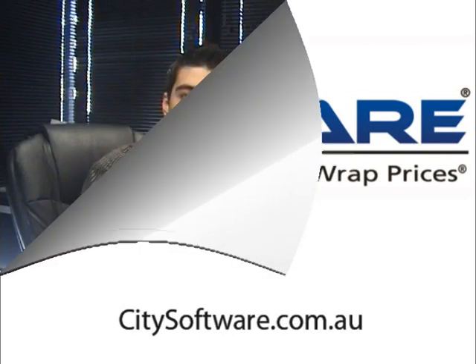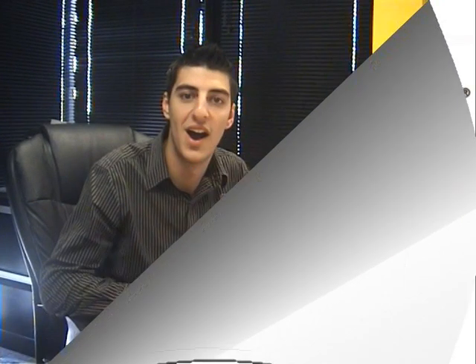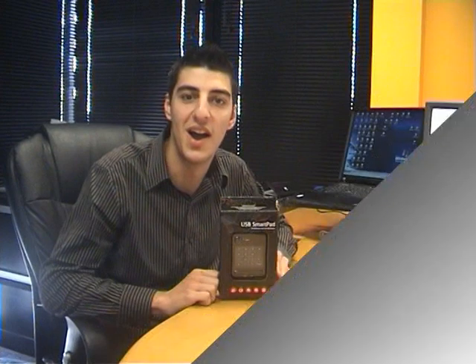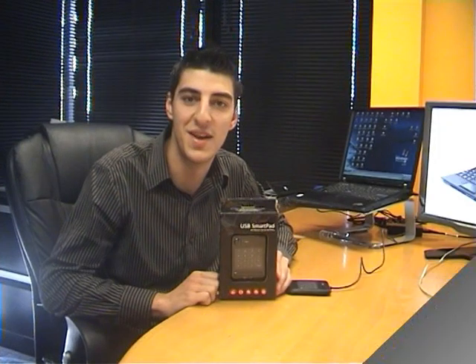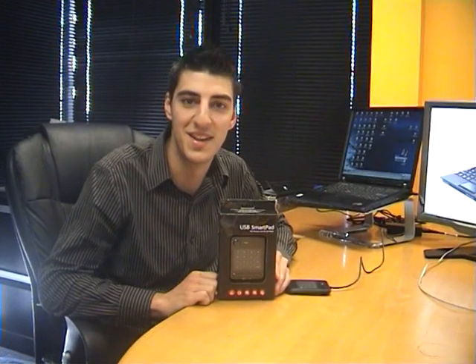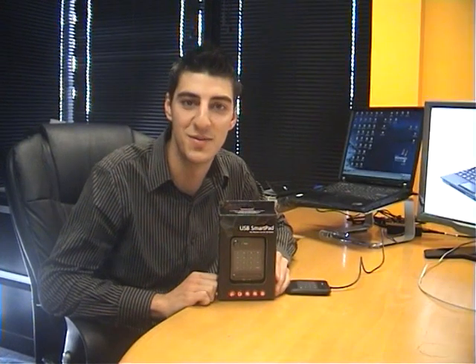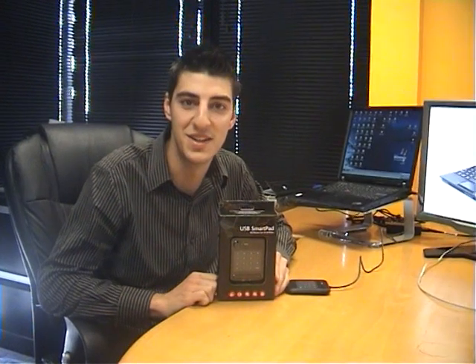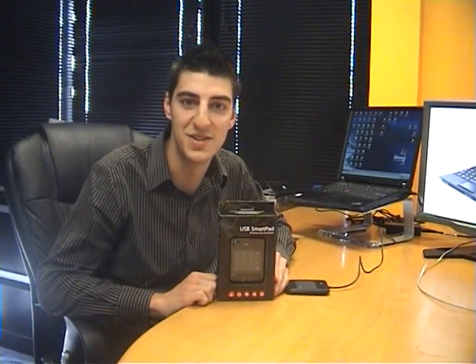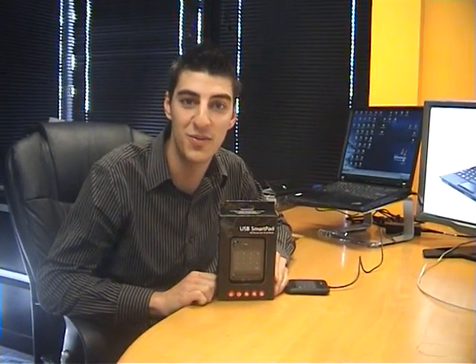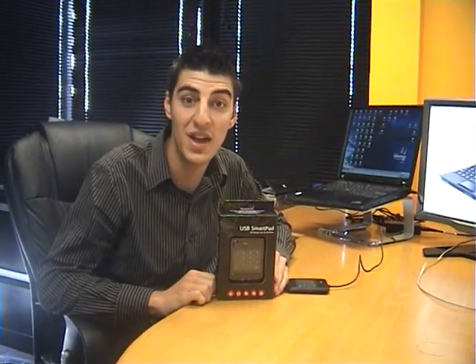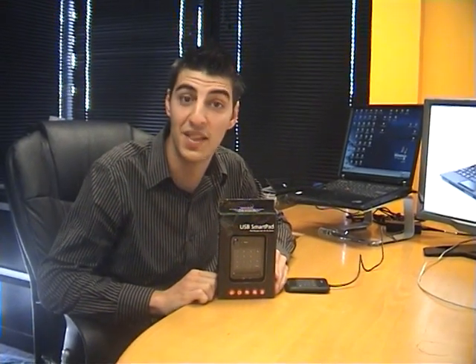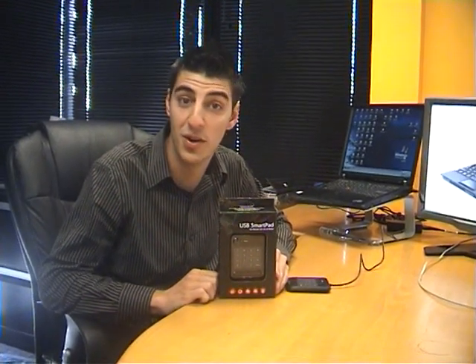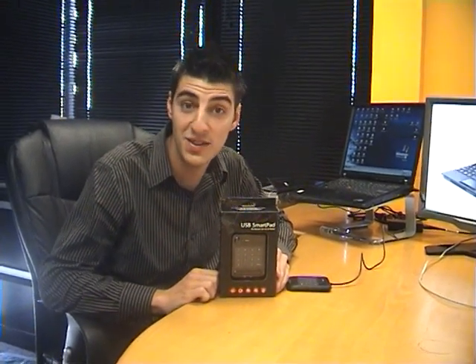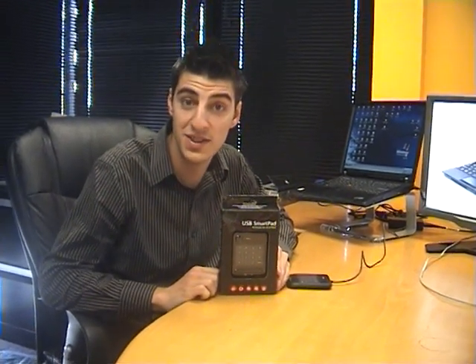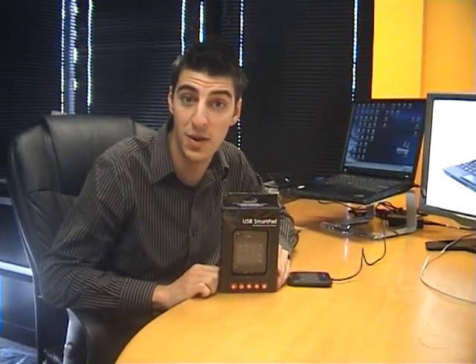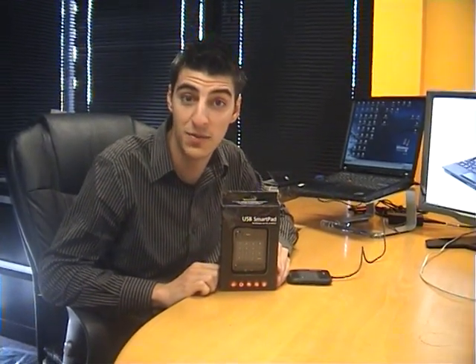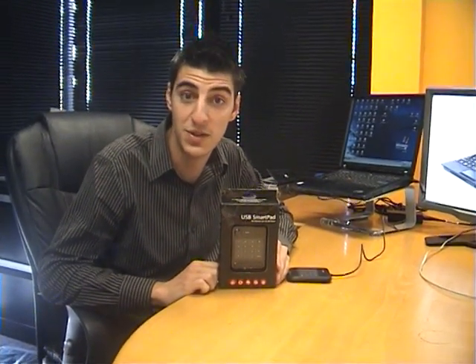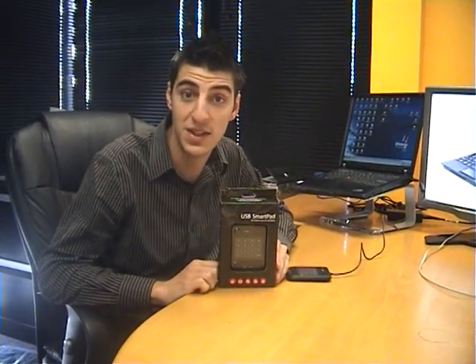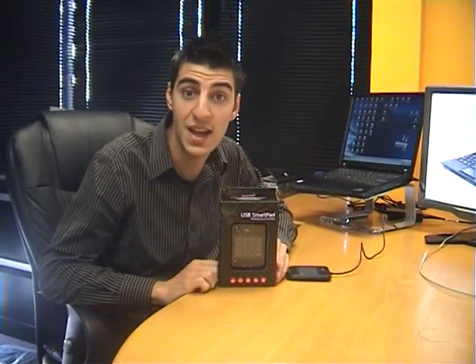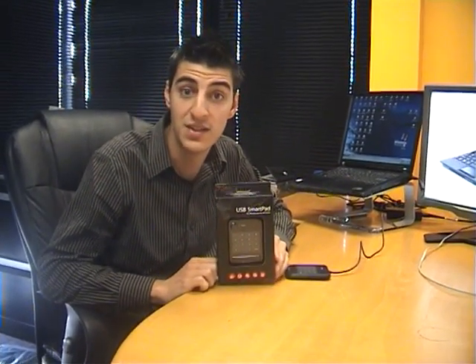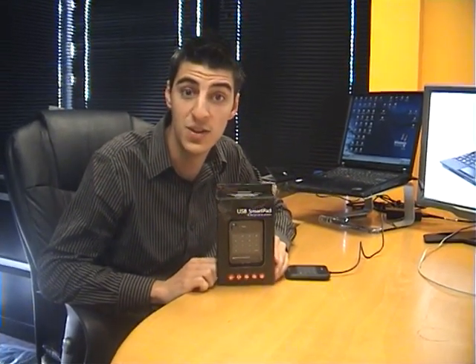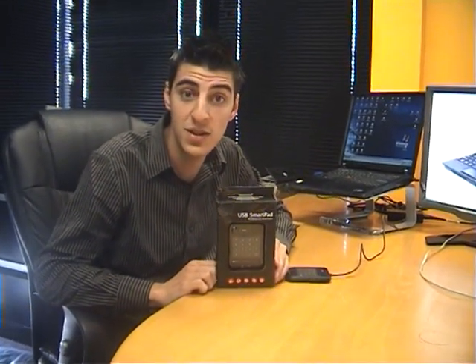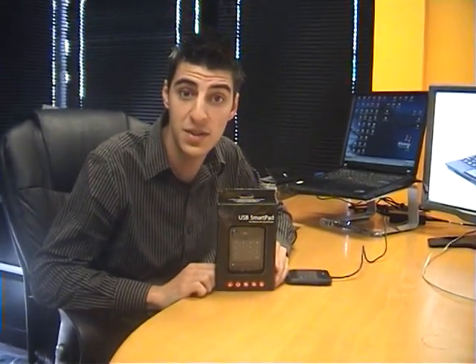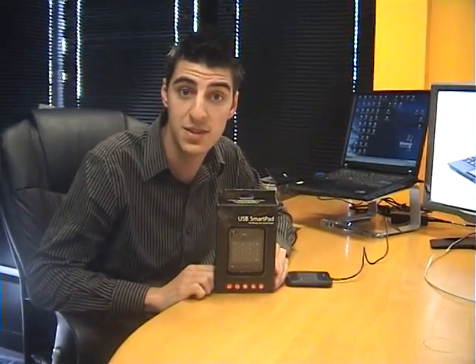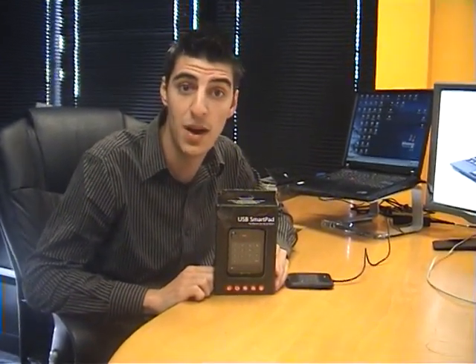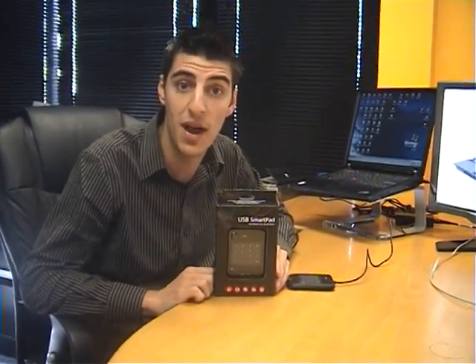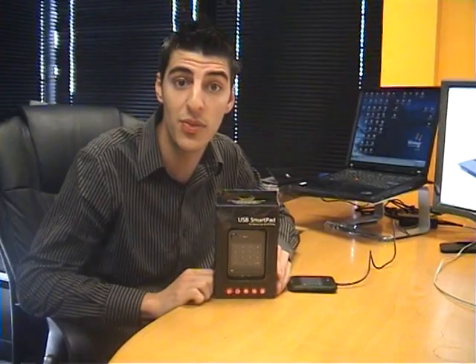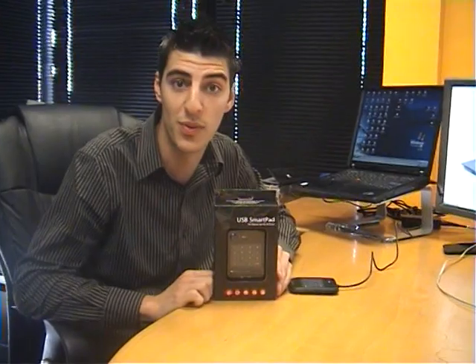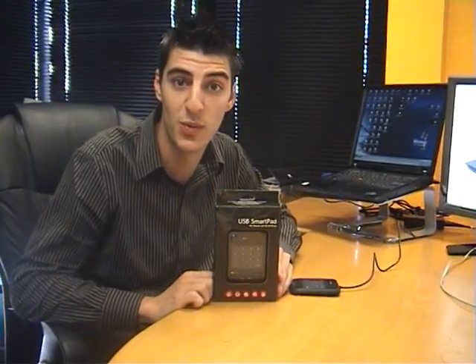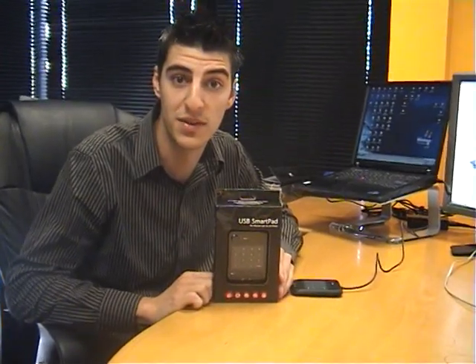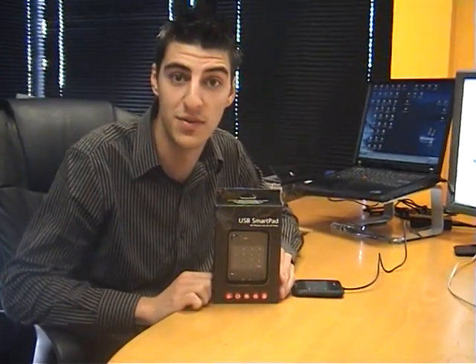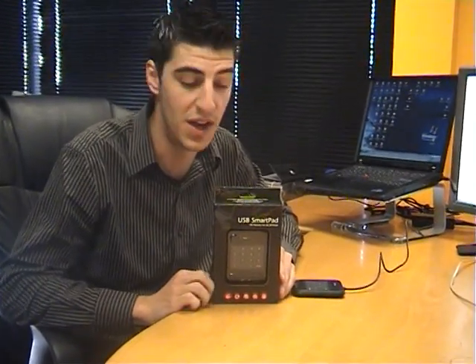Hi, I'm Anthony from Citi Software and the product I'll be demoing for you today is the USB SmartPad 3-in-1 device.